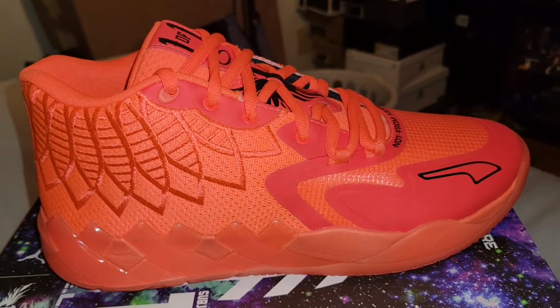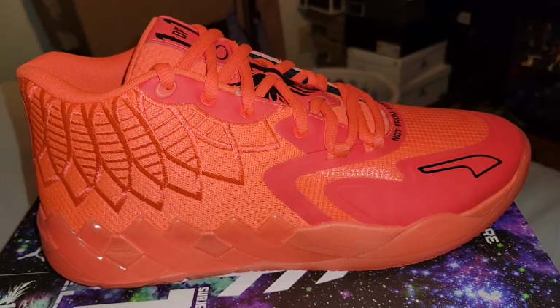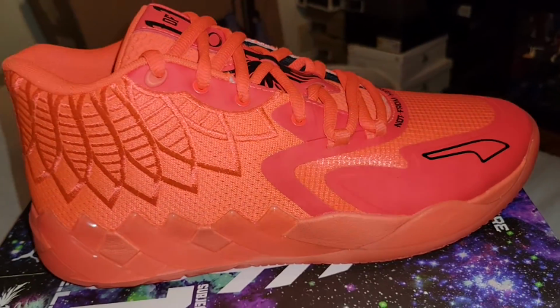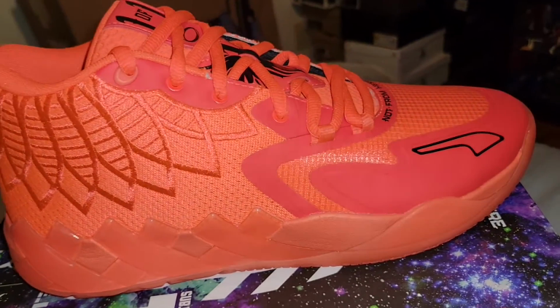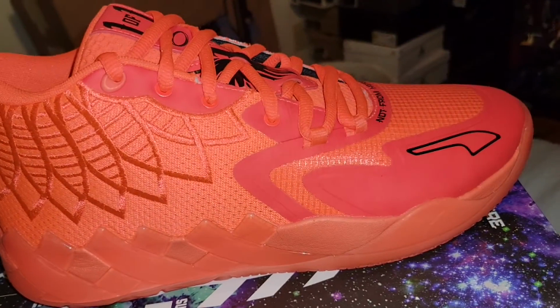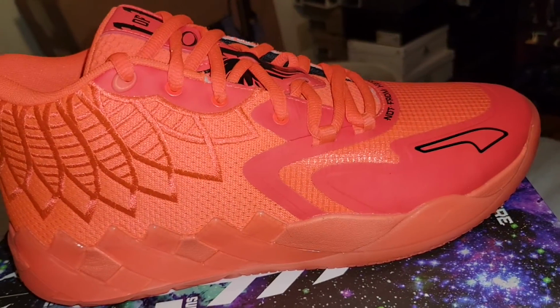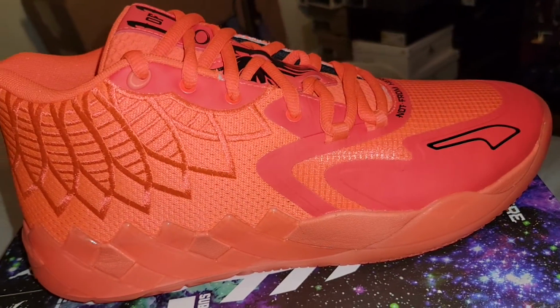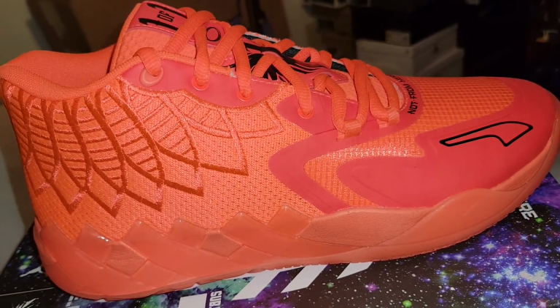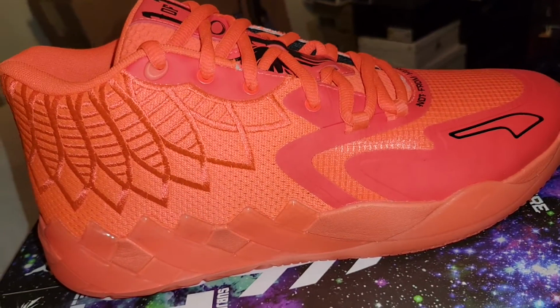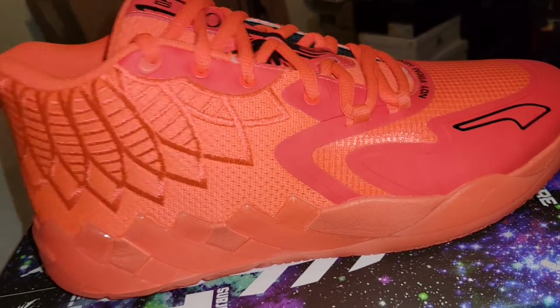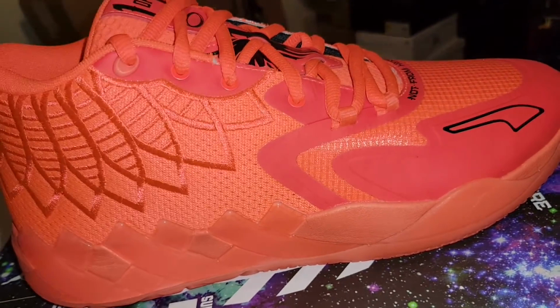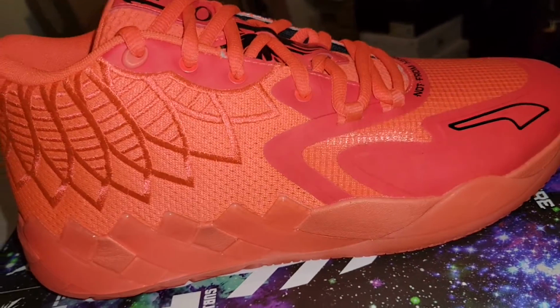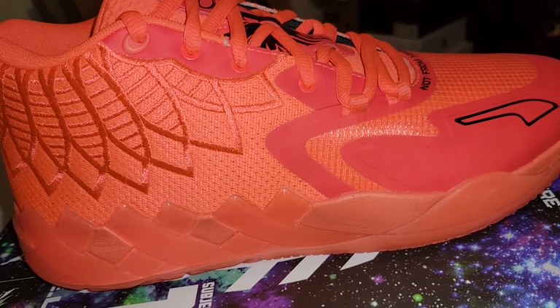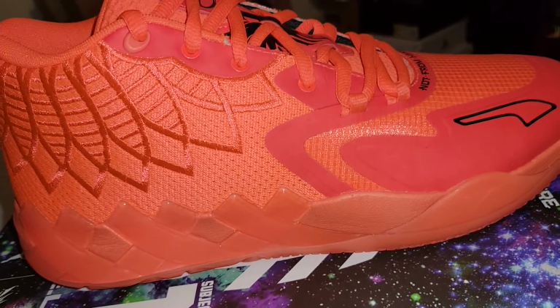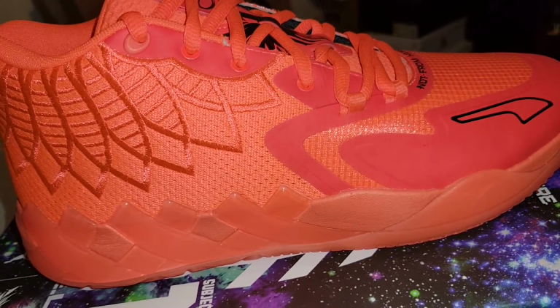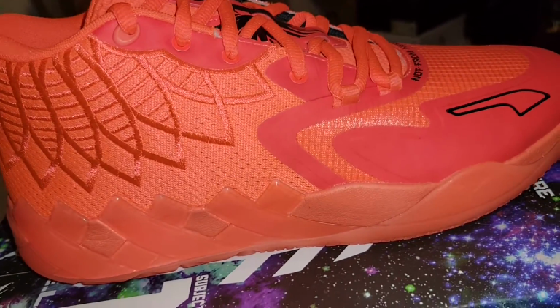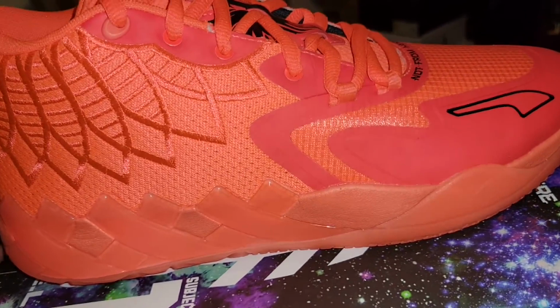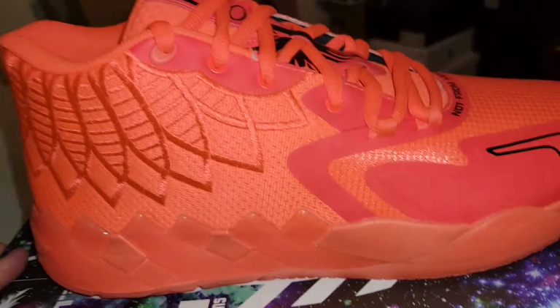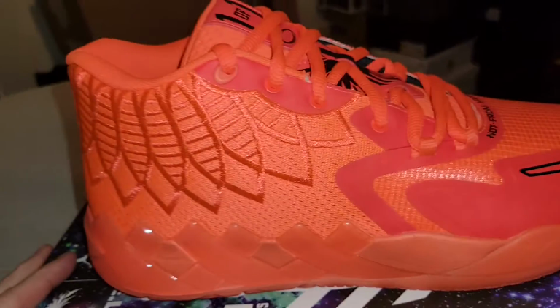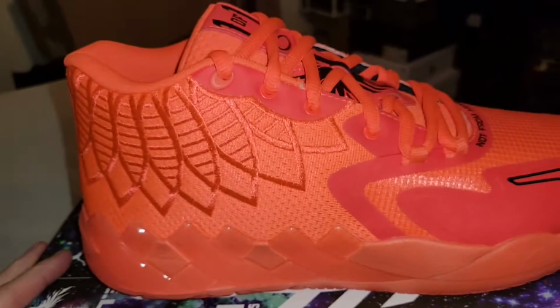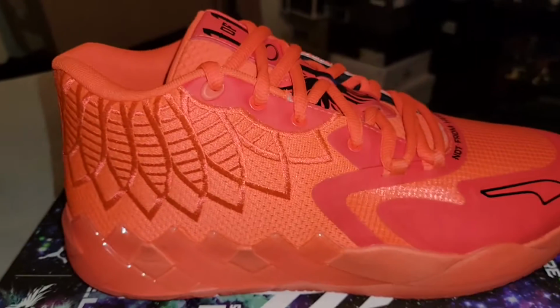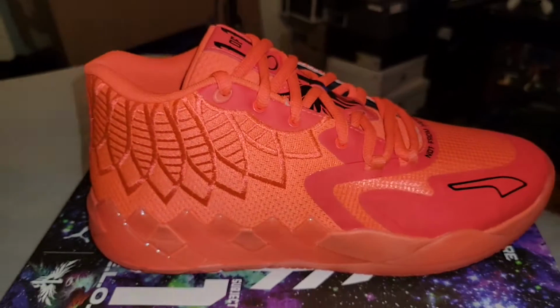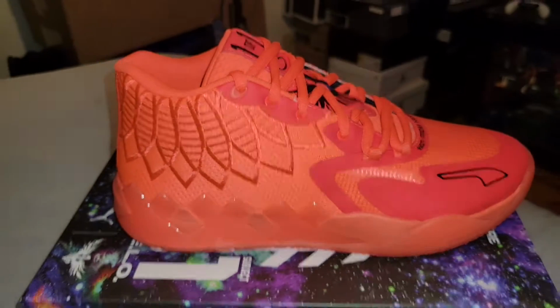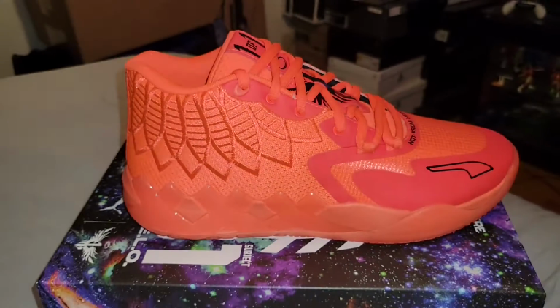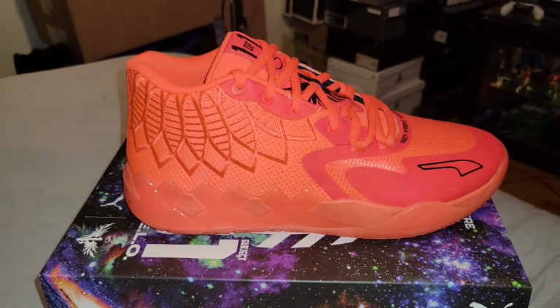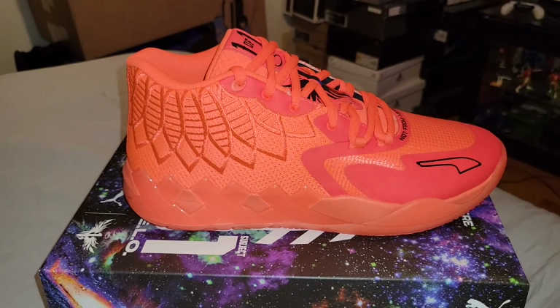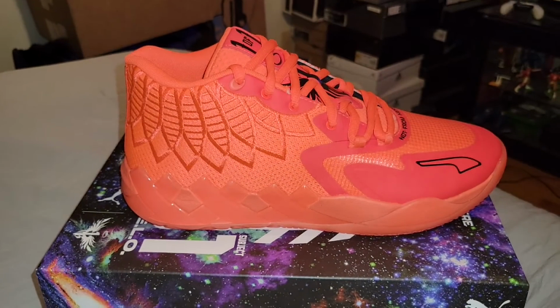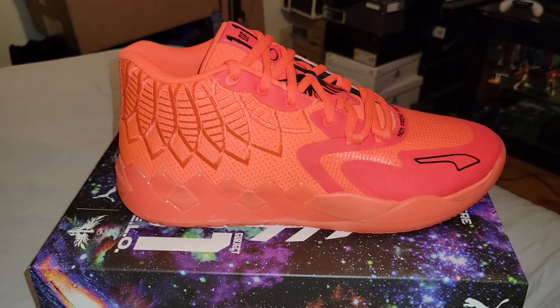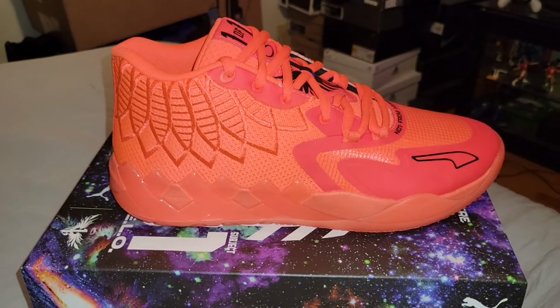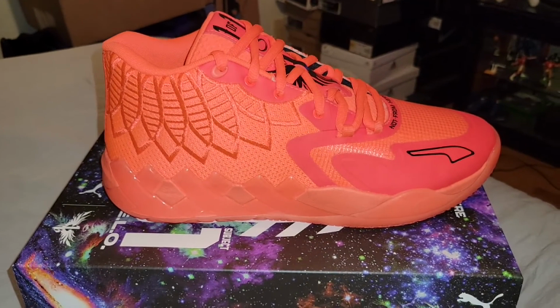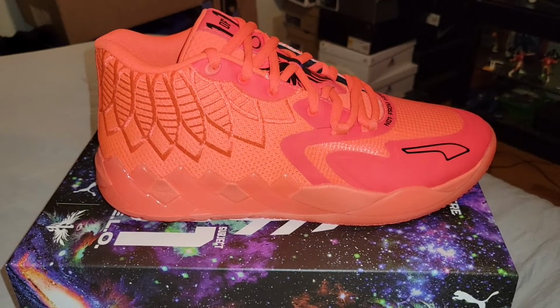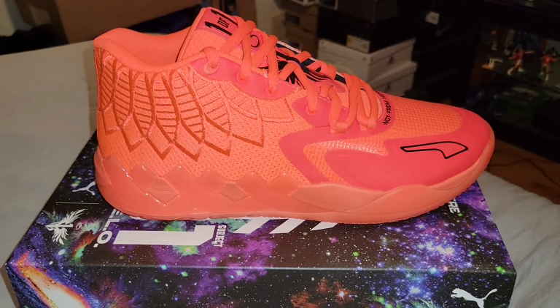These bad boys are bright. You're definitely going to be bright on court and gonna really turn some heads.